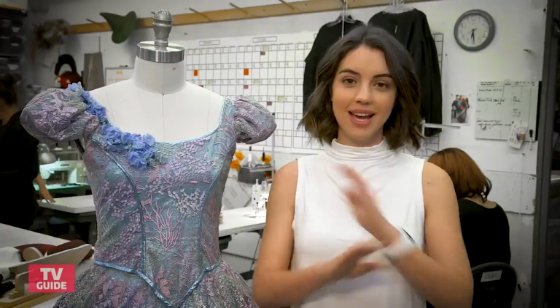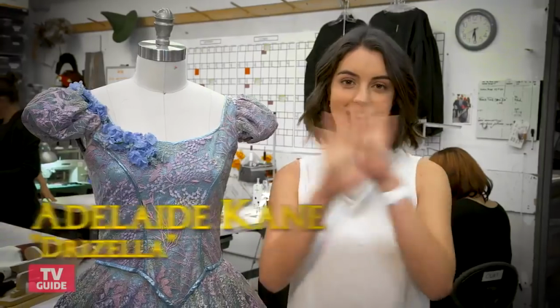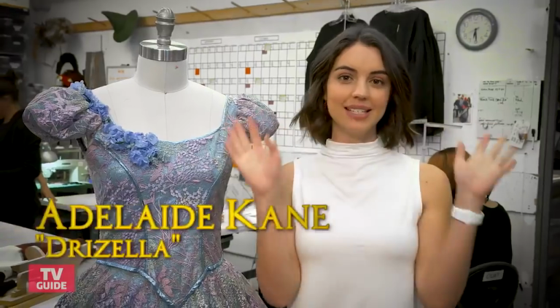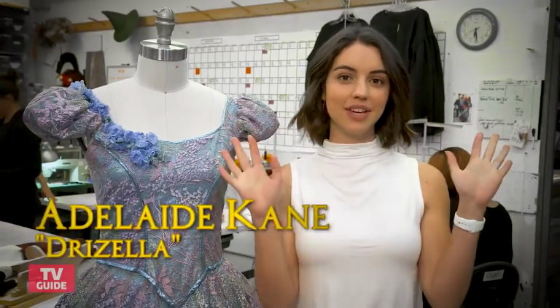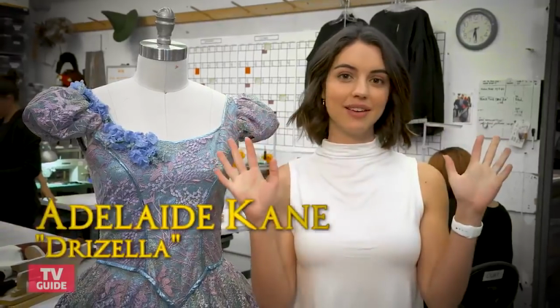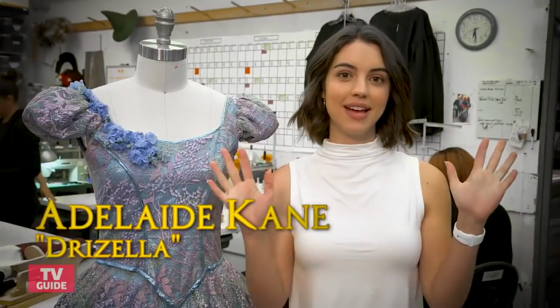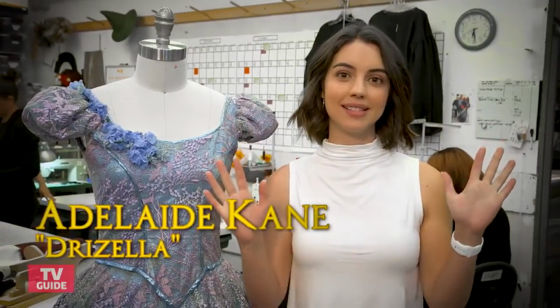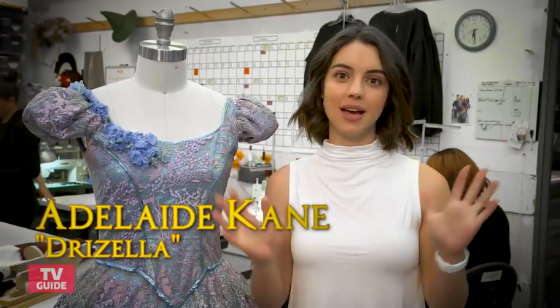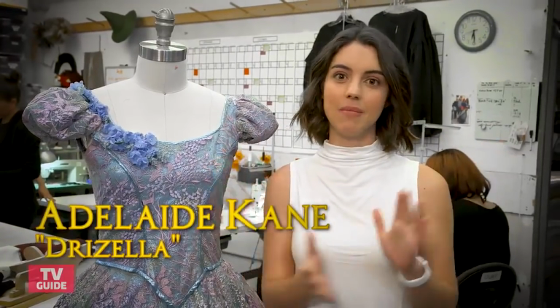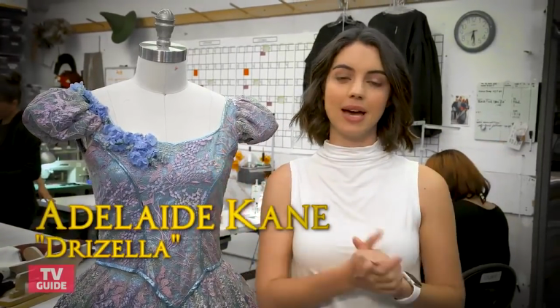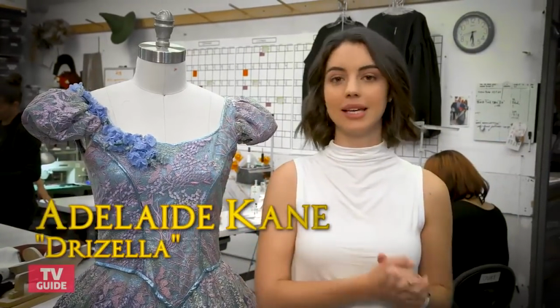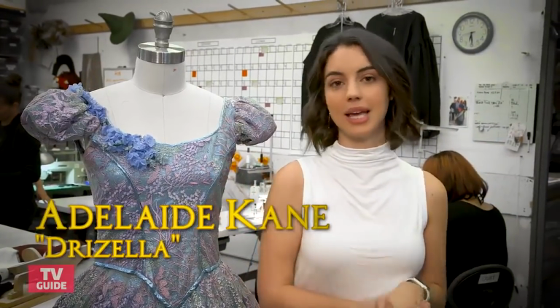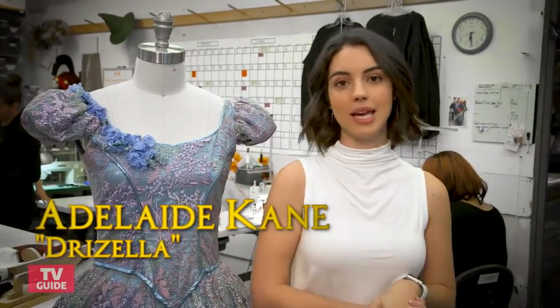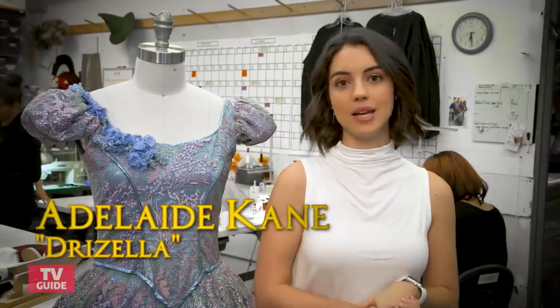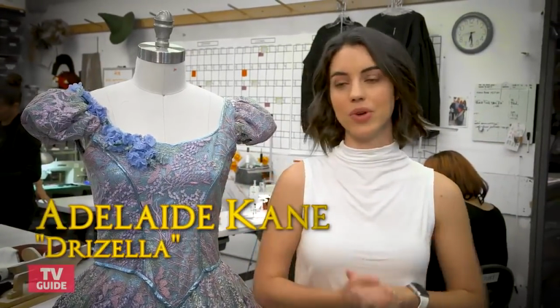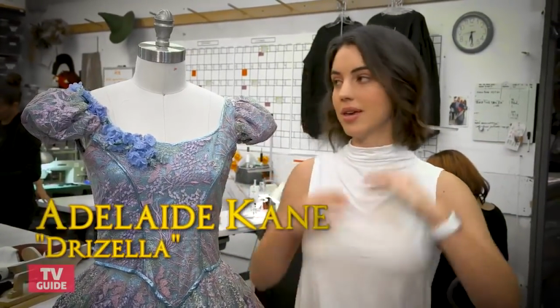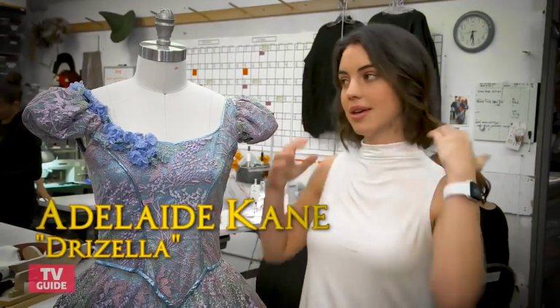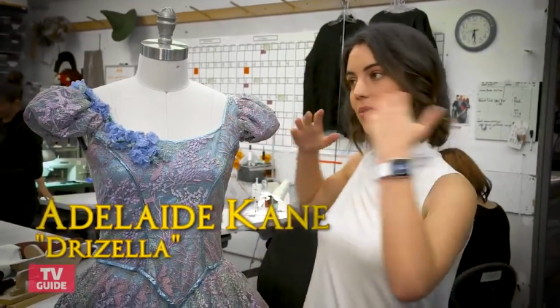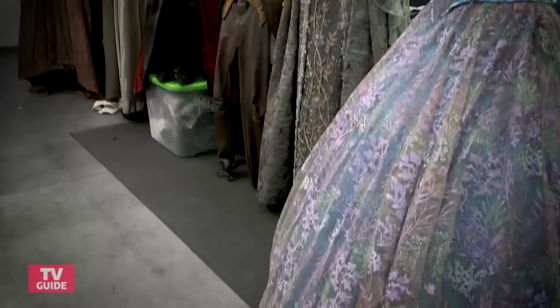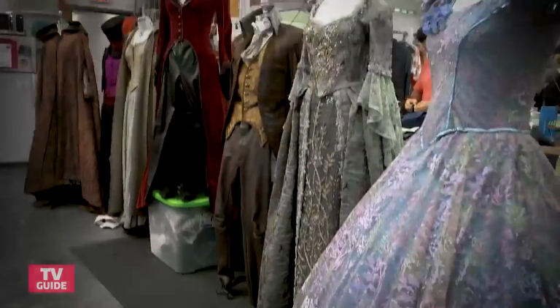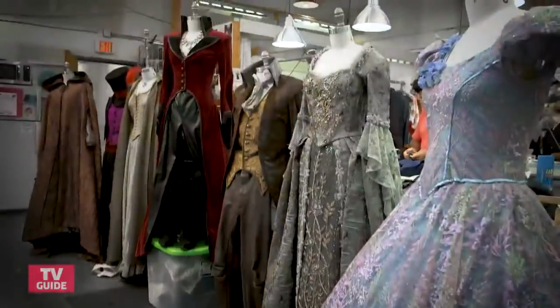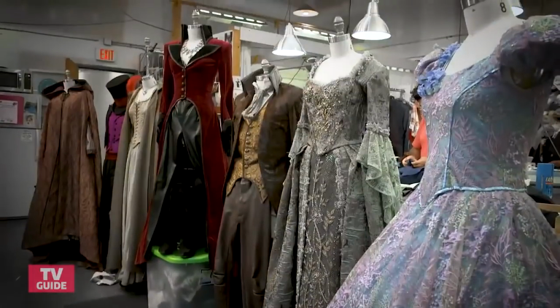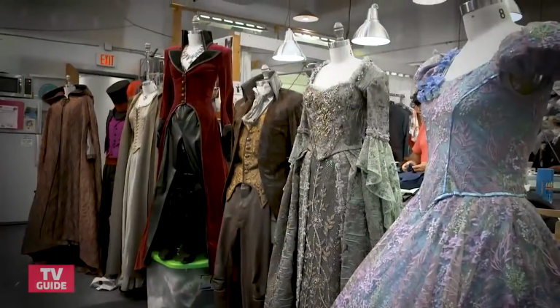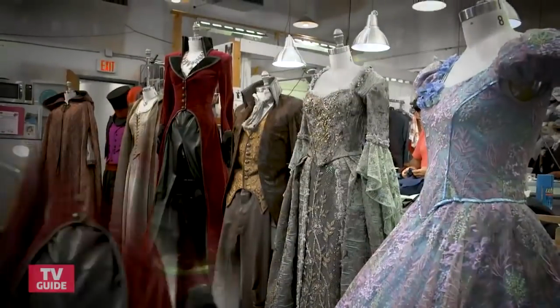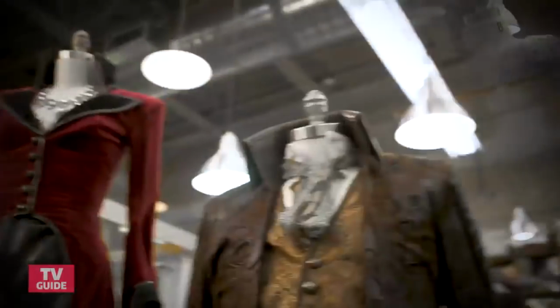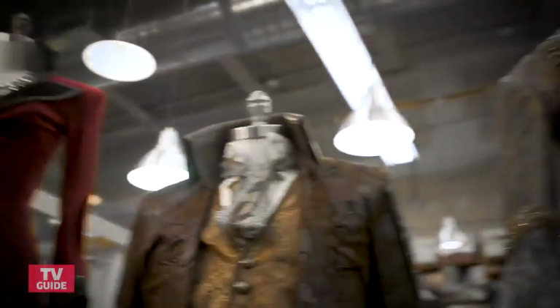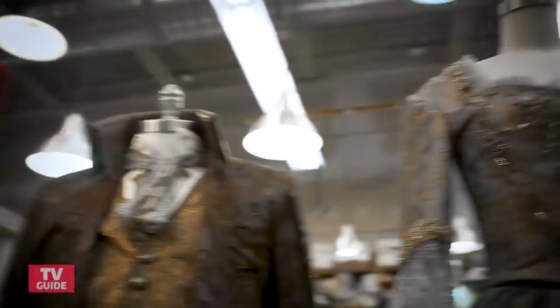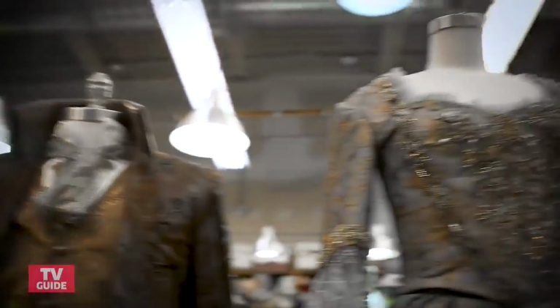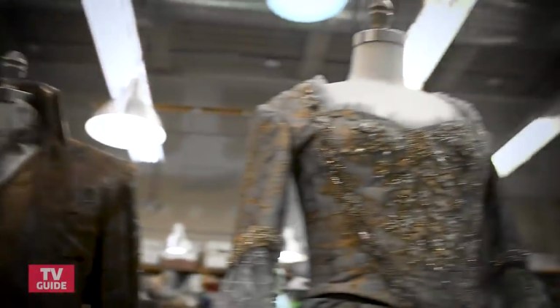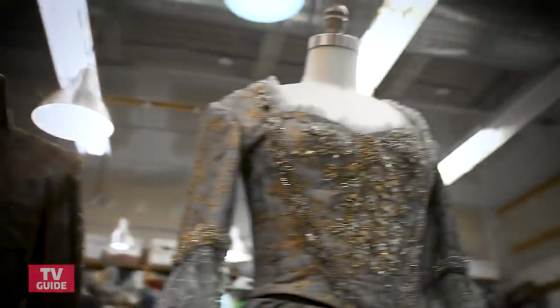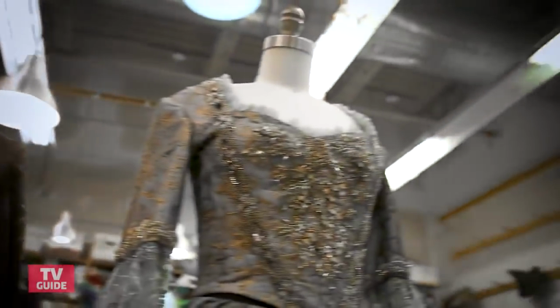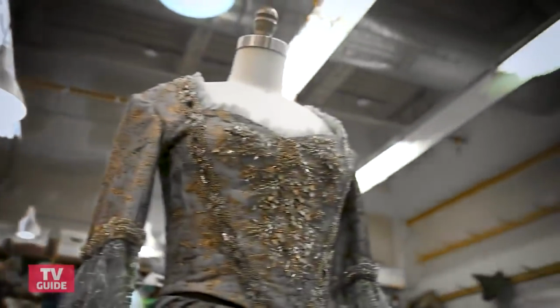Hey TV Guide fans, I'm Adelaide Kane and we are here in the Once Upon a Time costume shop.